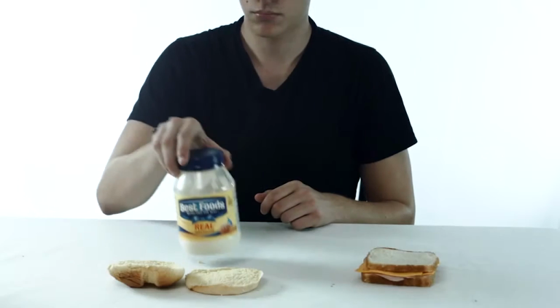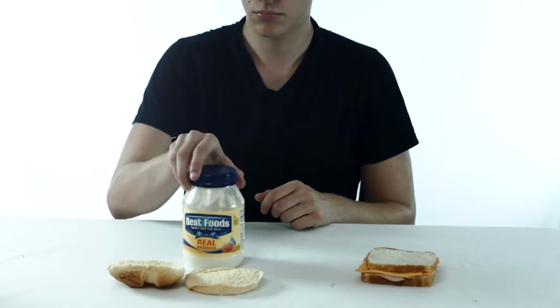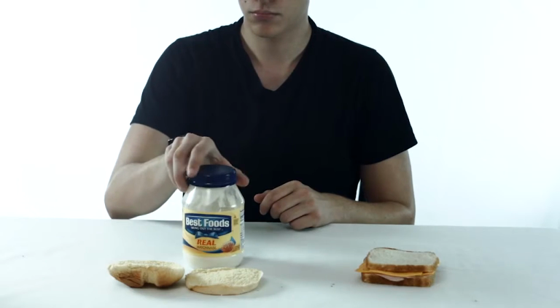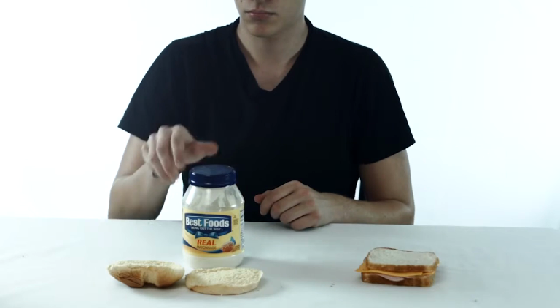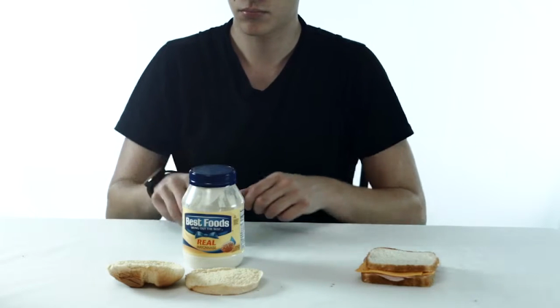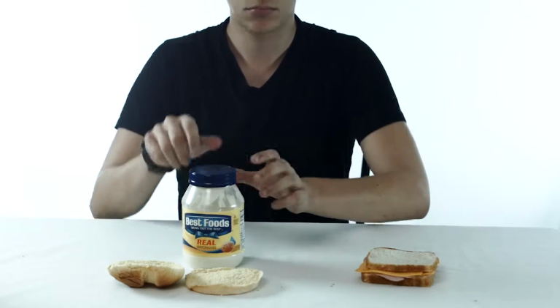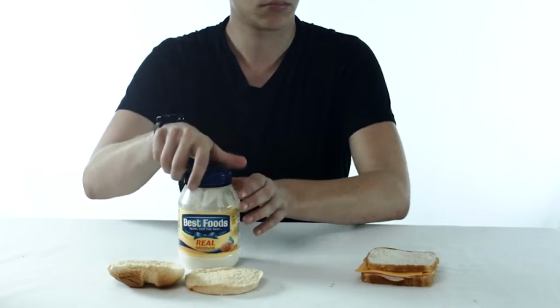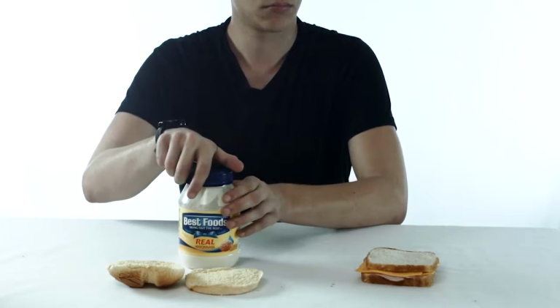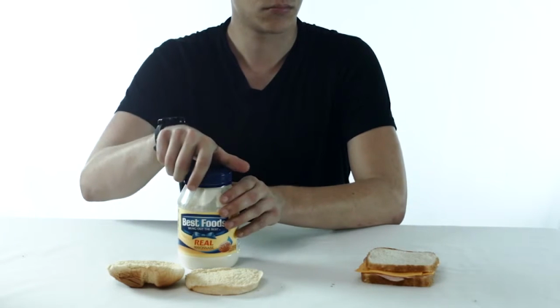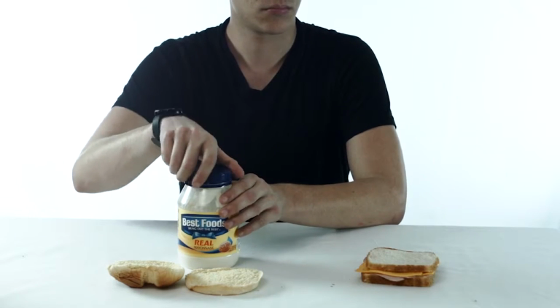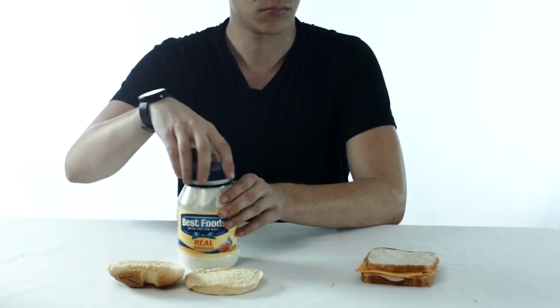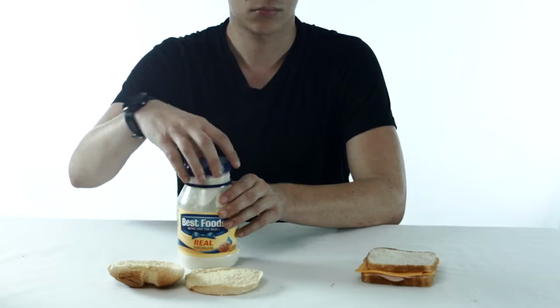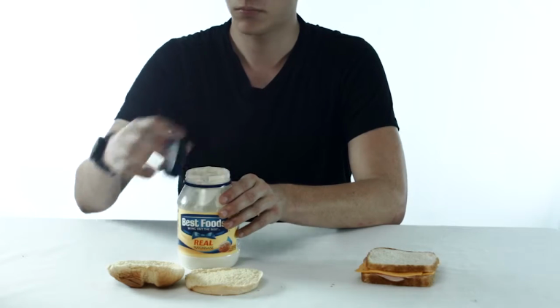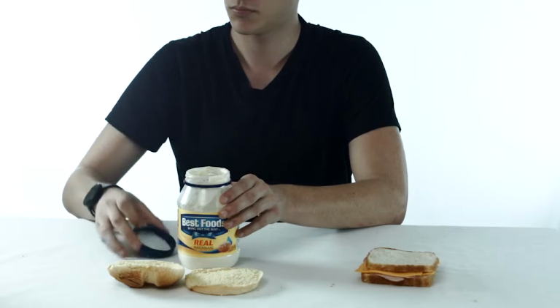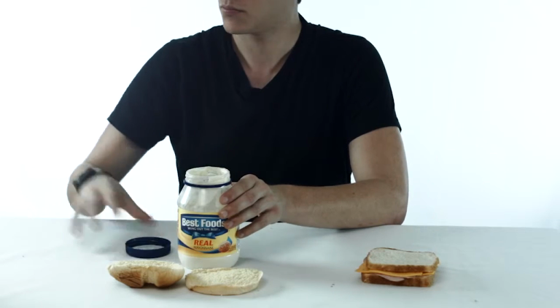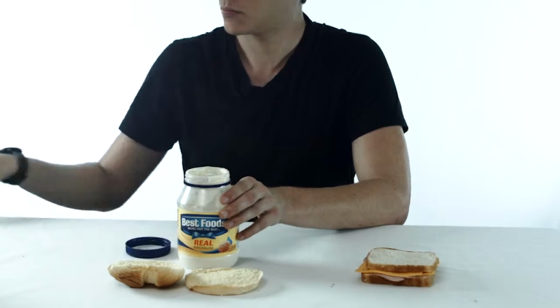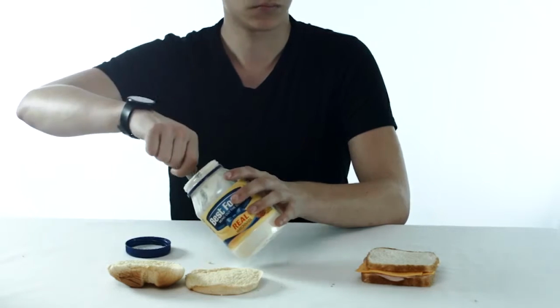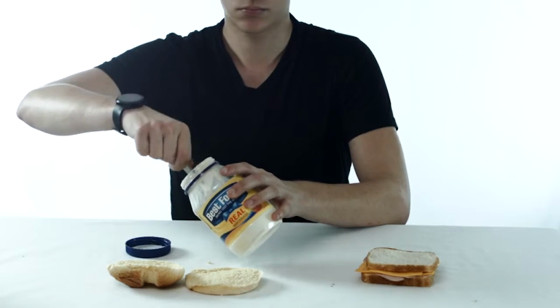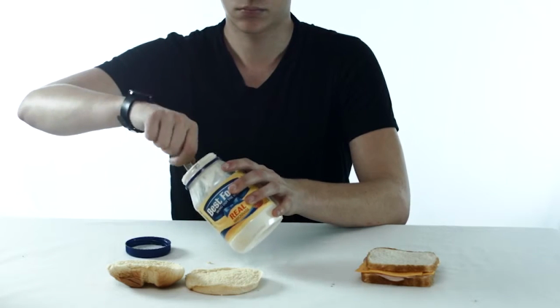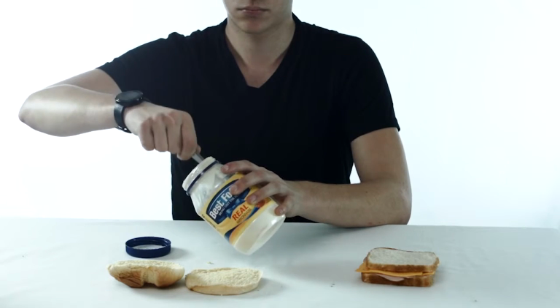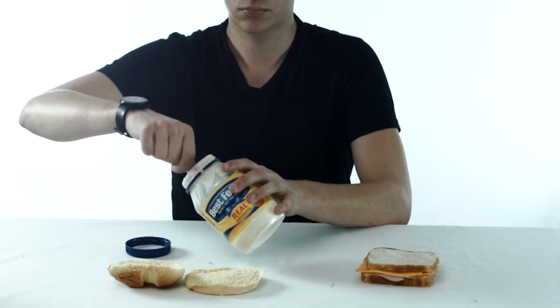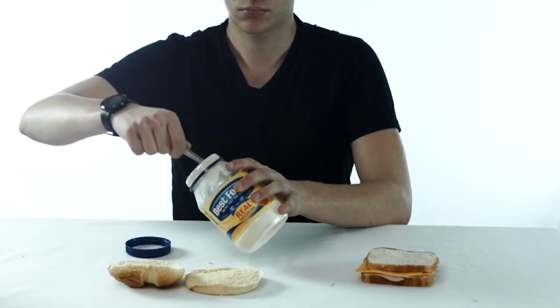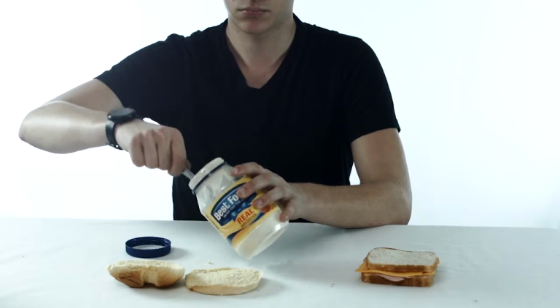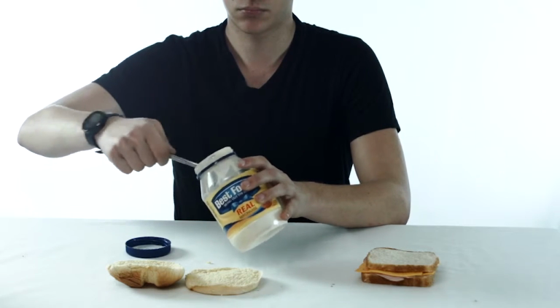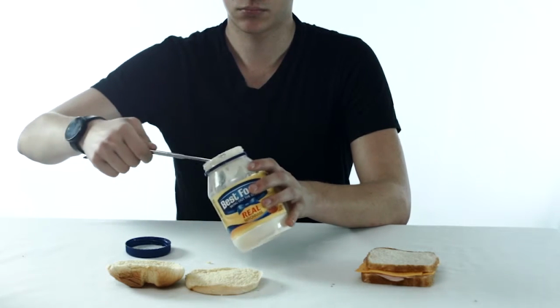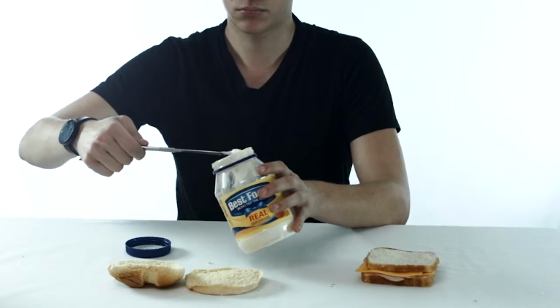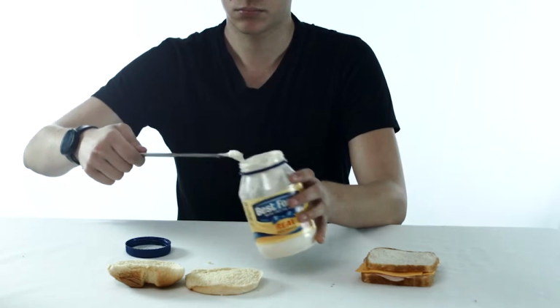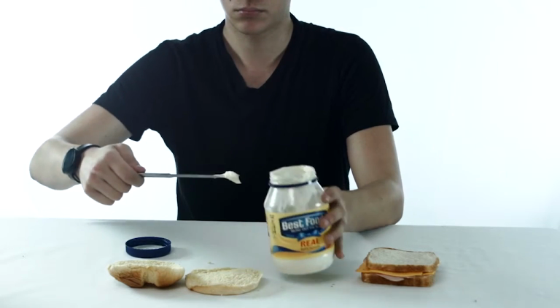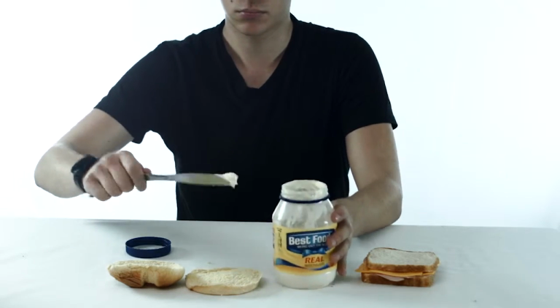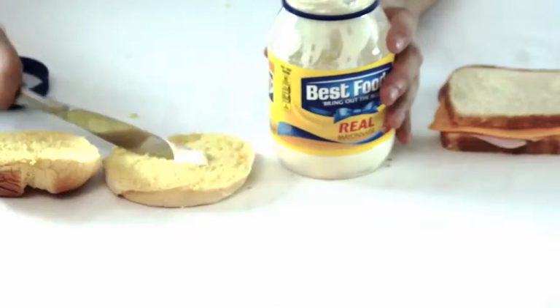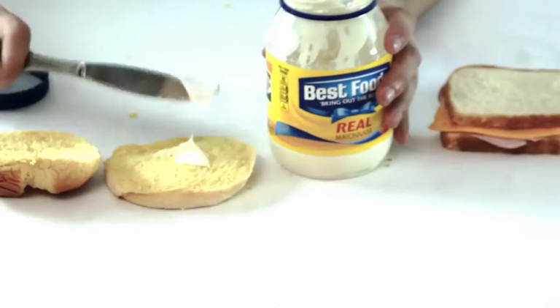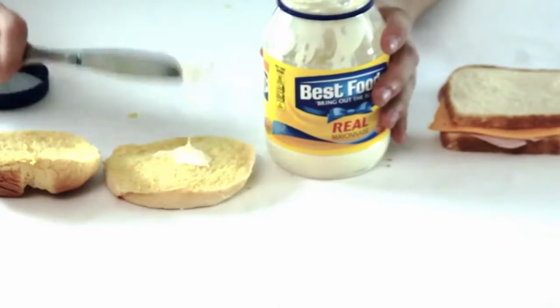Step 3: get mananese. Step 4: apply mananese to bun.